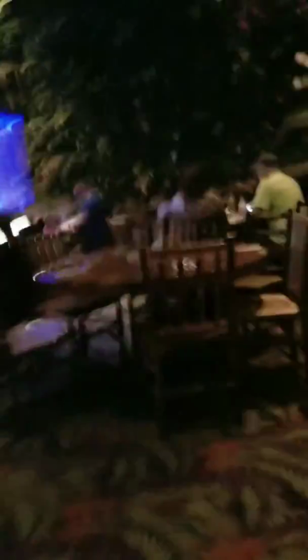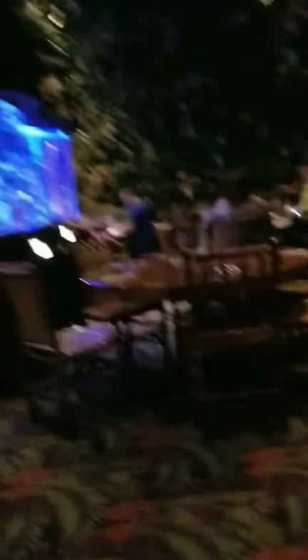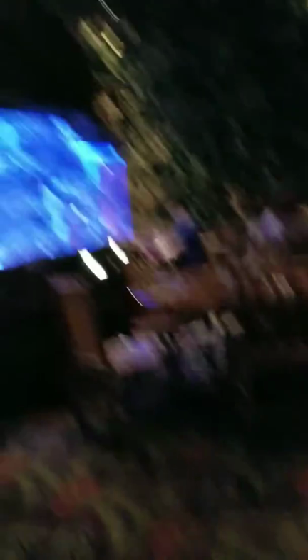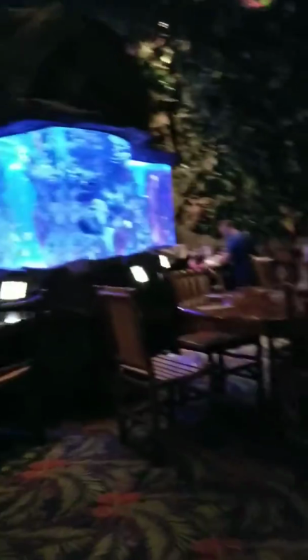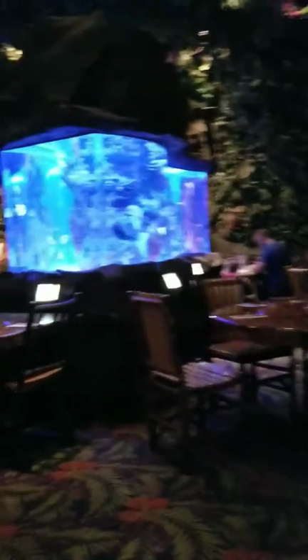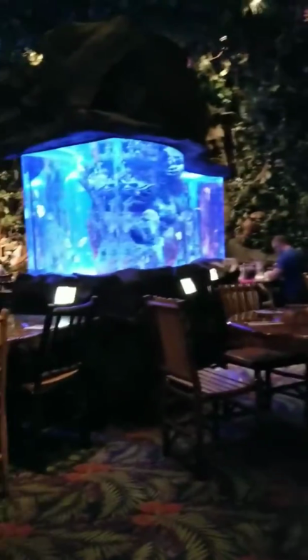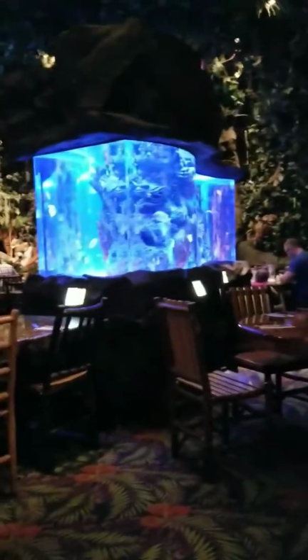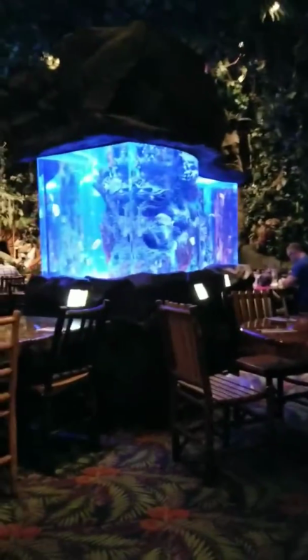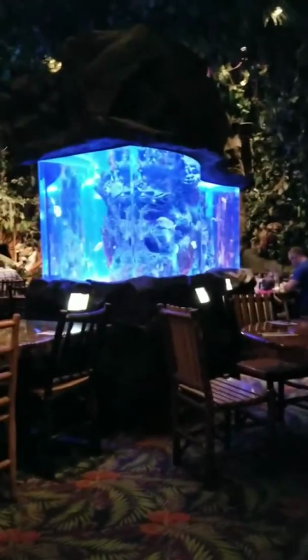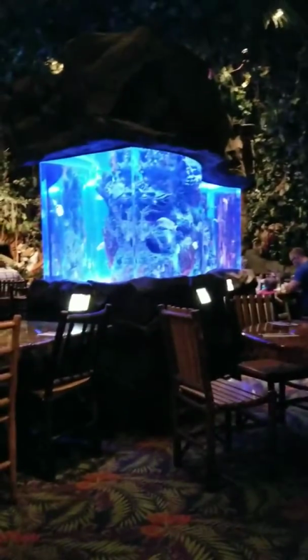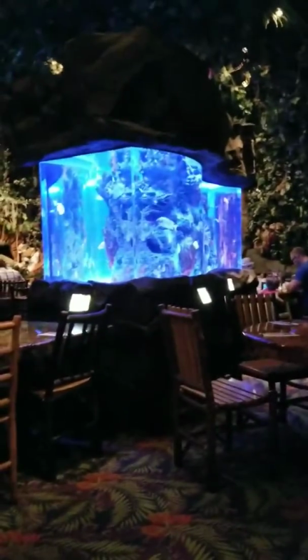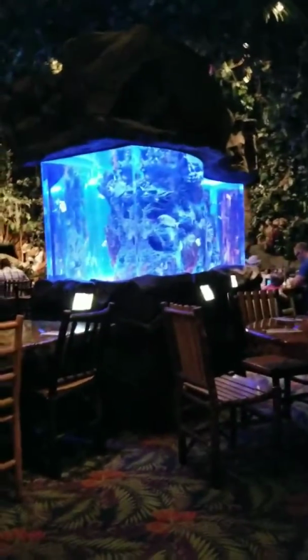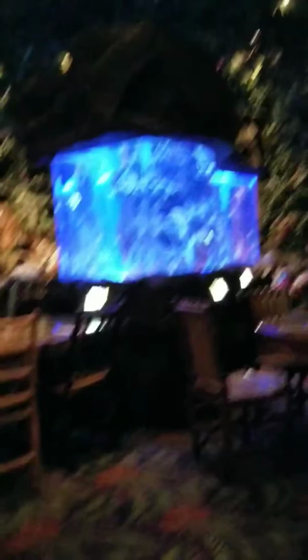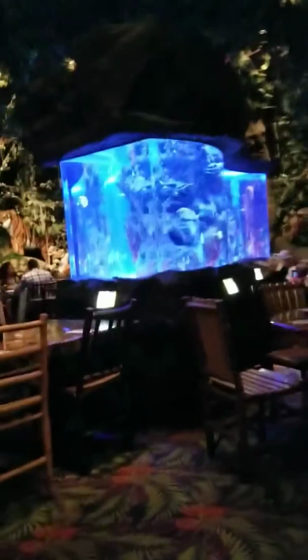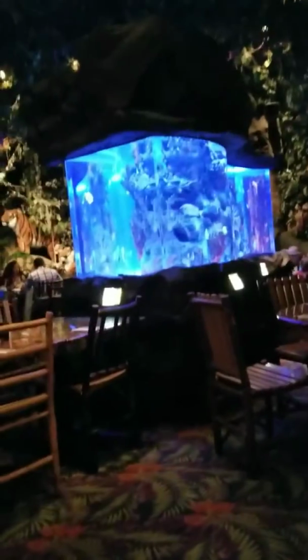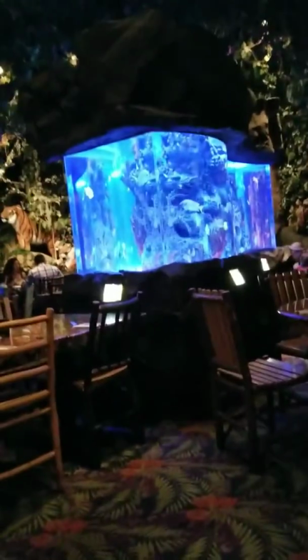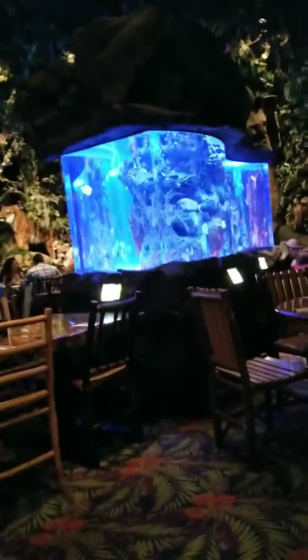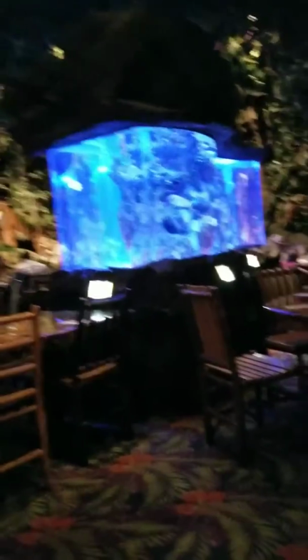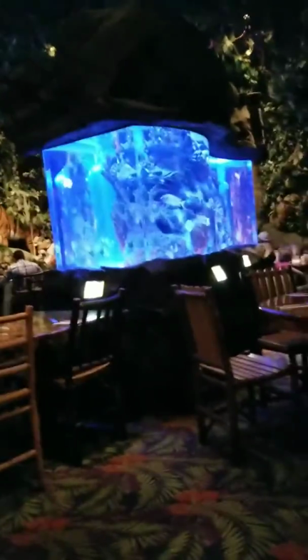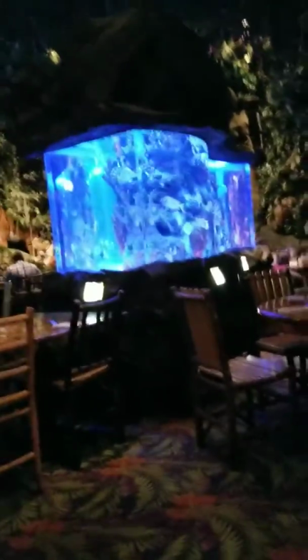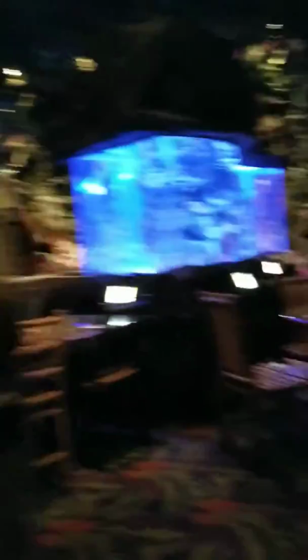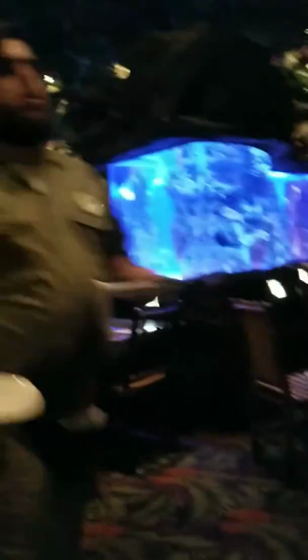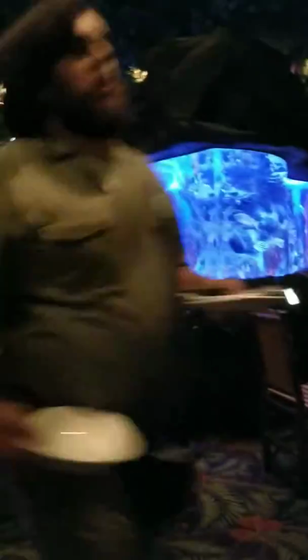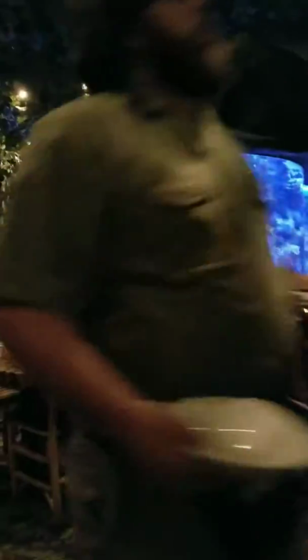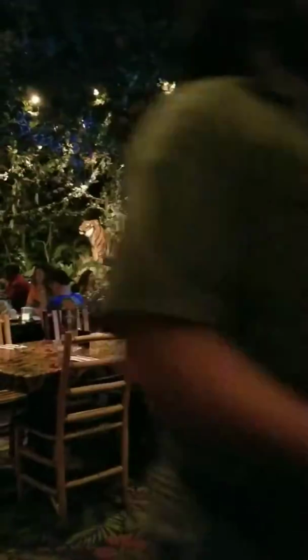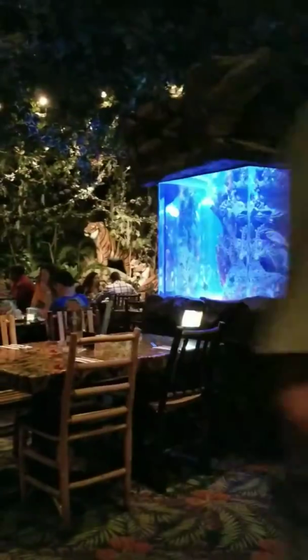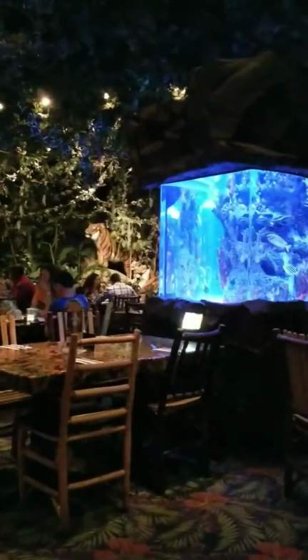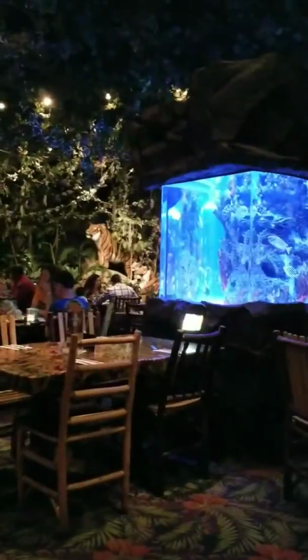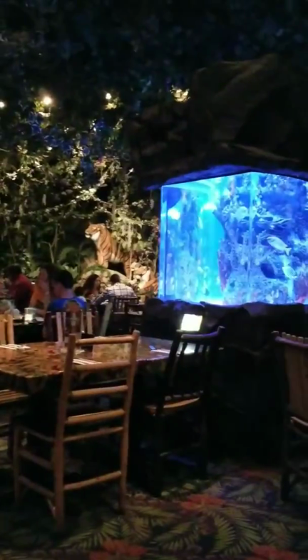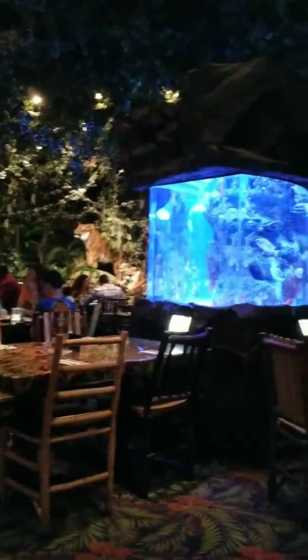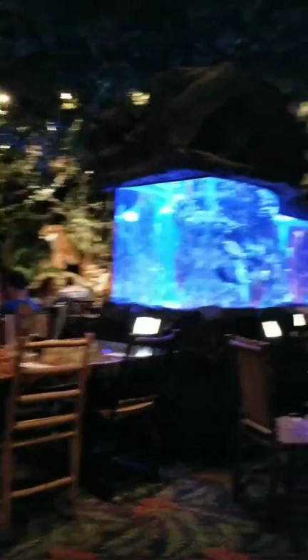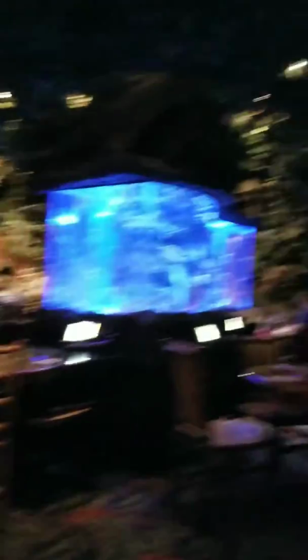They have another fish tank. They have like 10 of them in the restaurant.